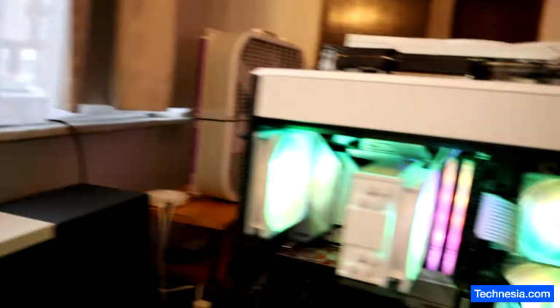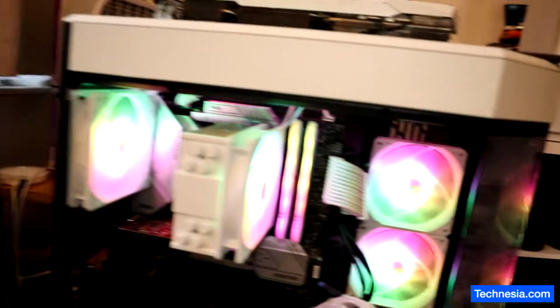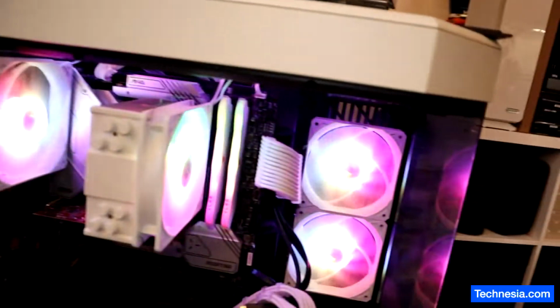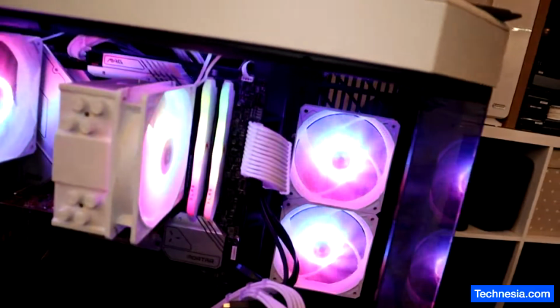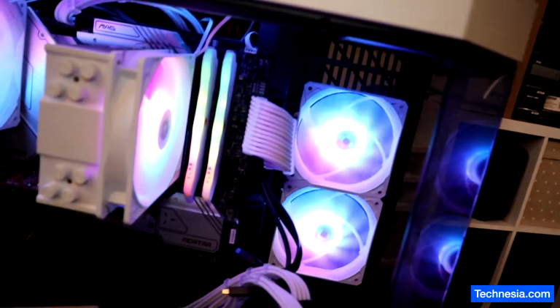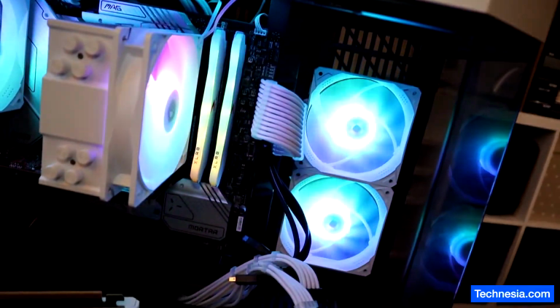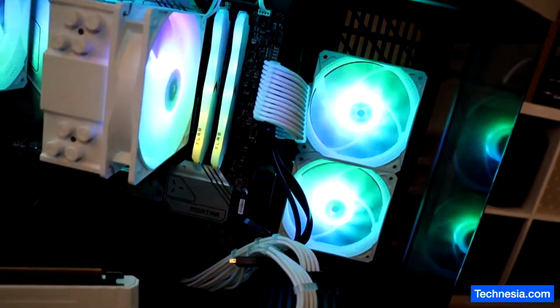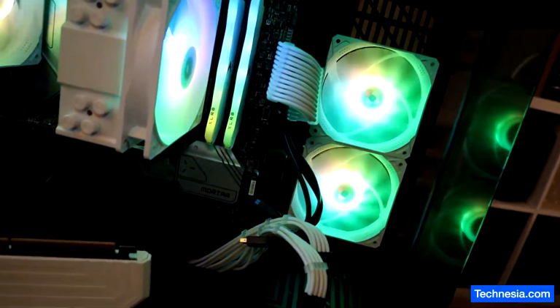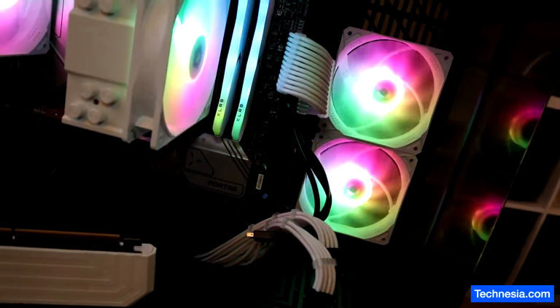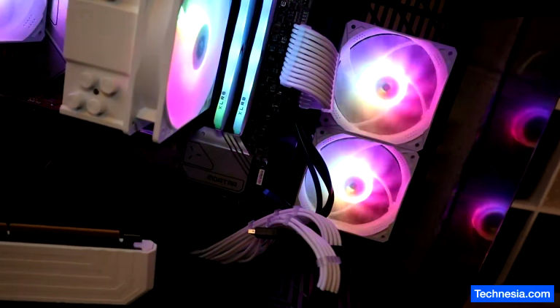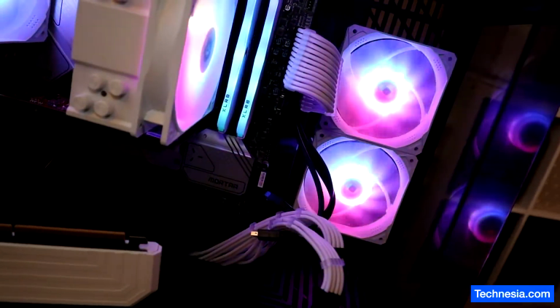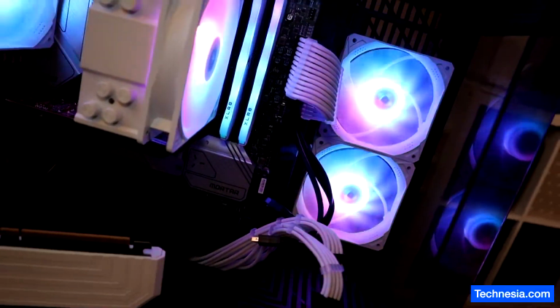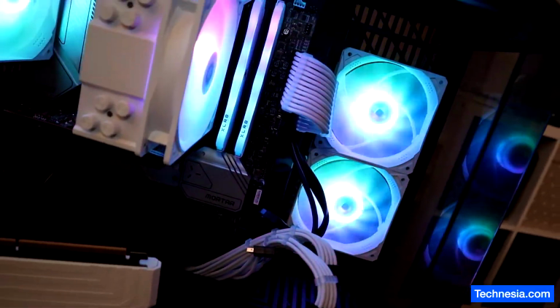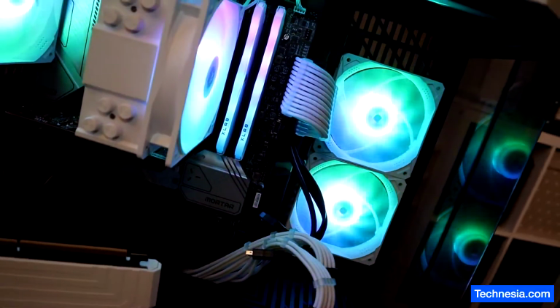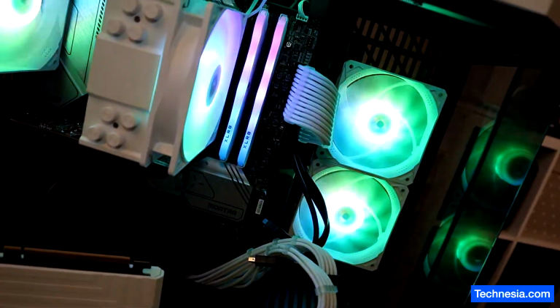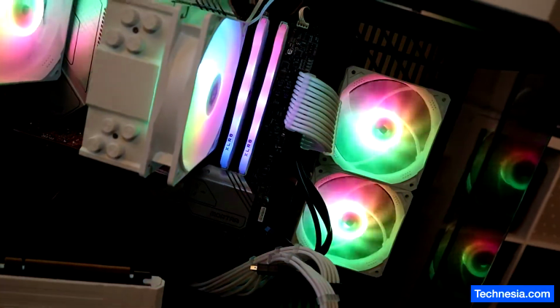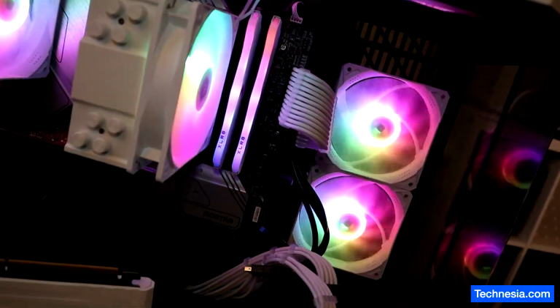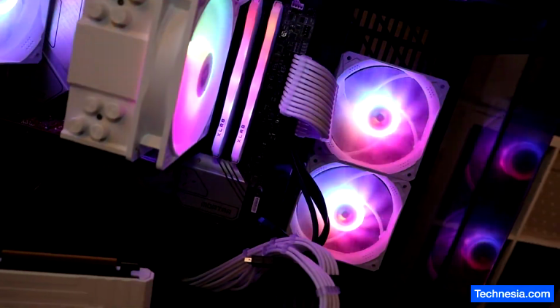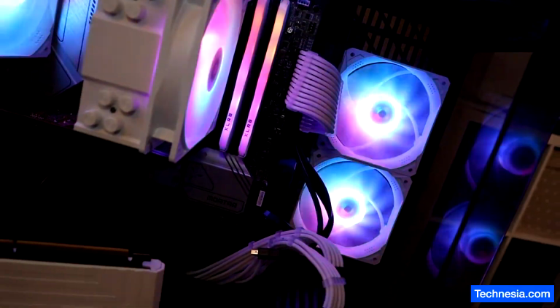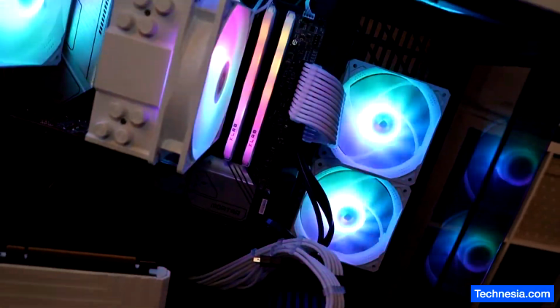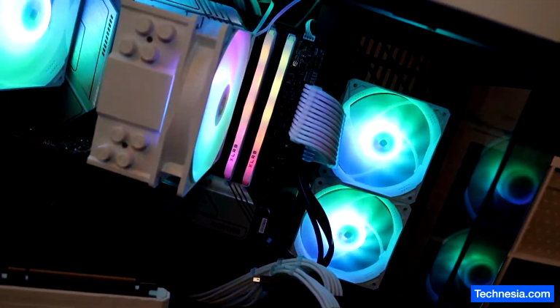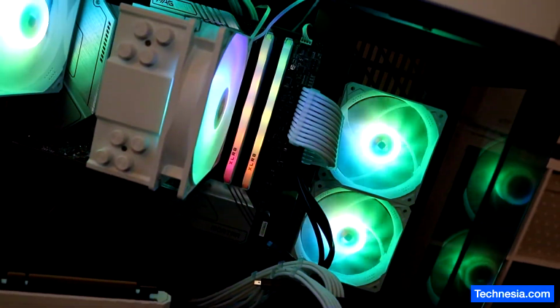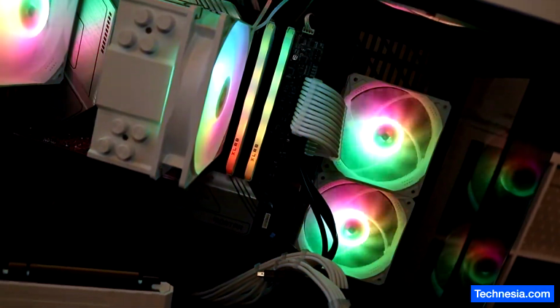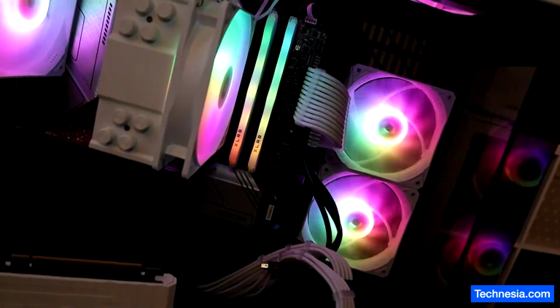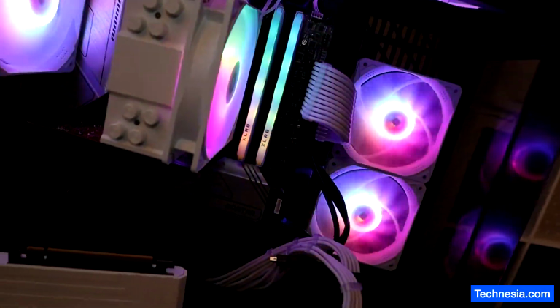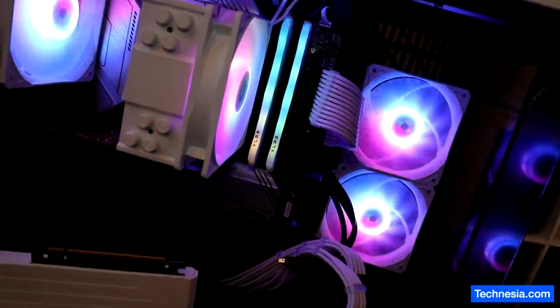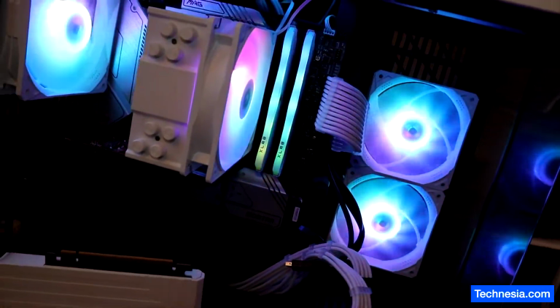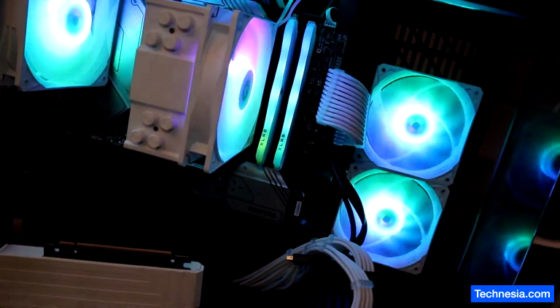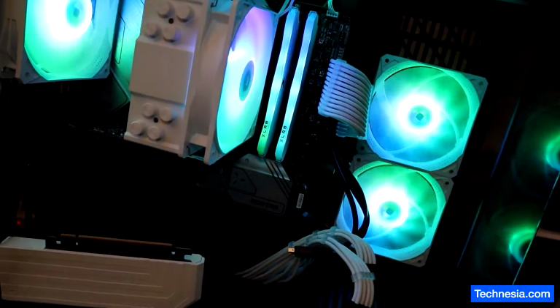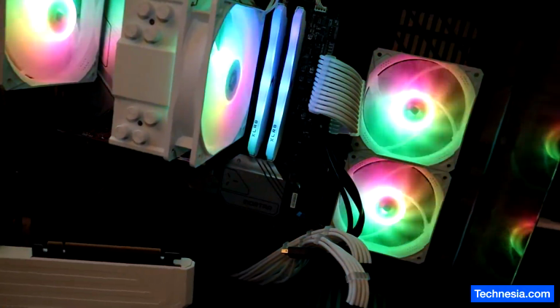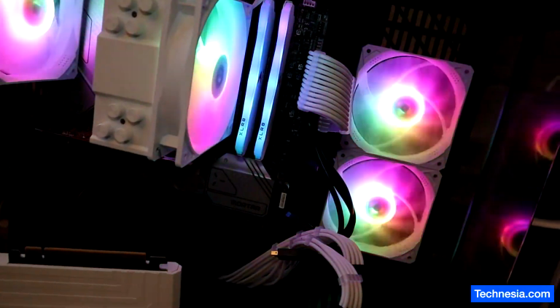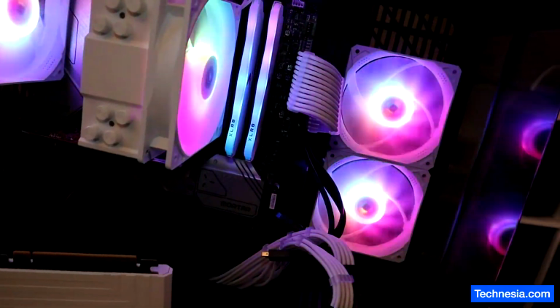The problem persists, so I'm going to take the motherboard apart and see if I can fix it.